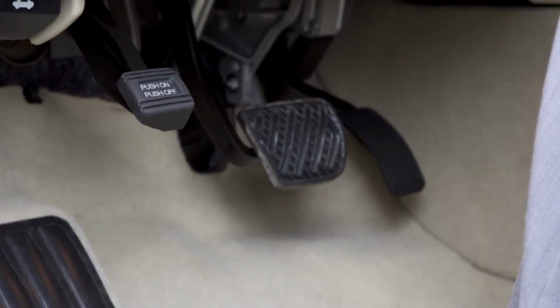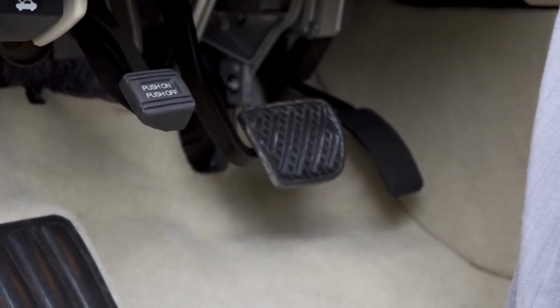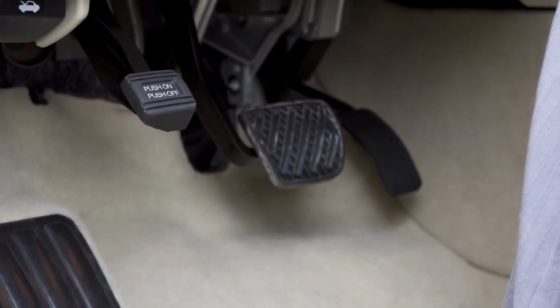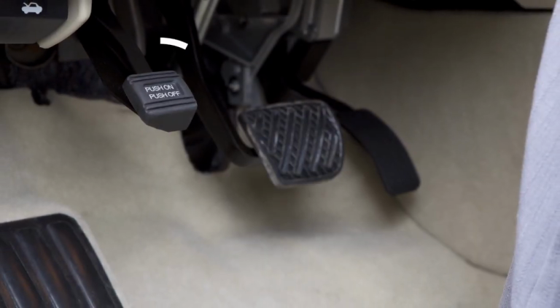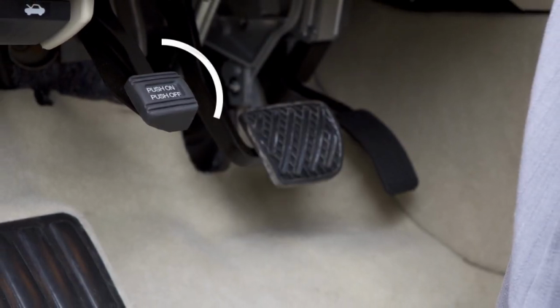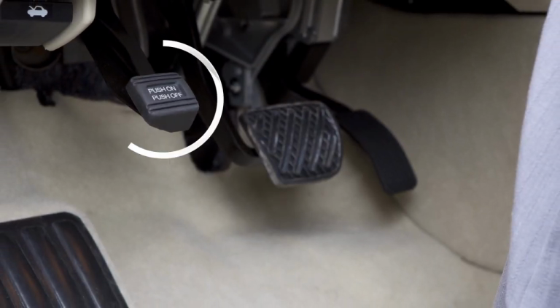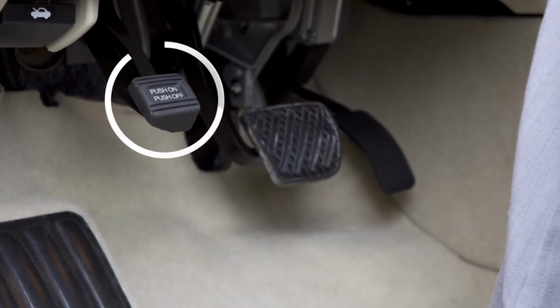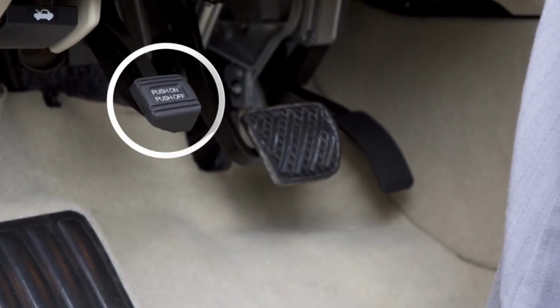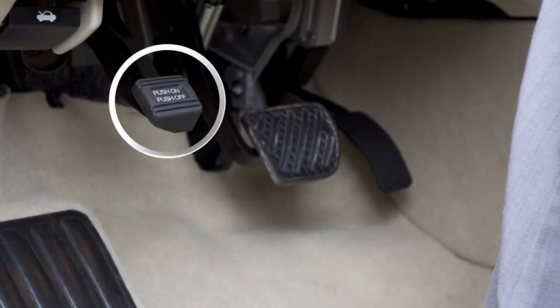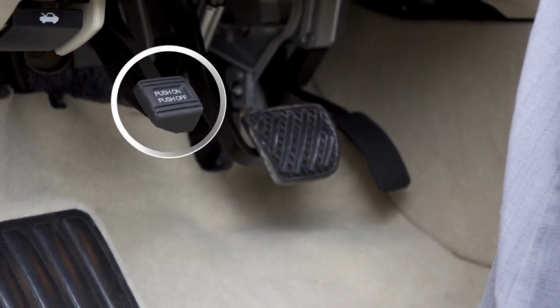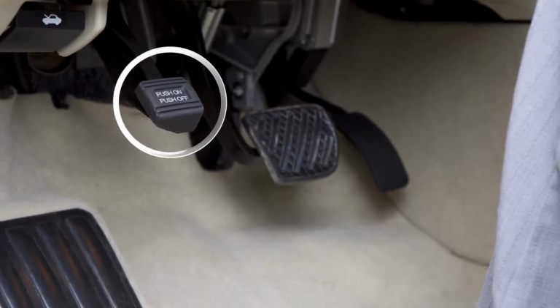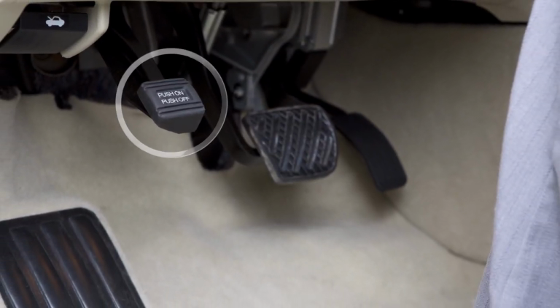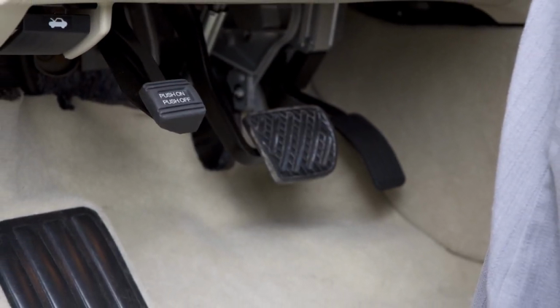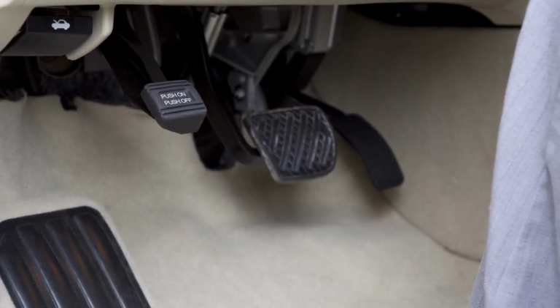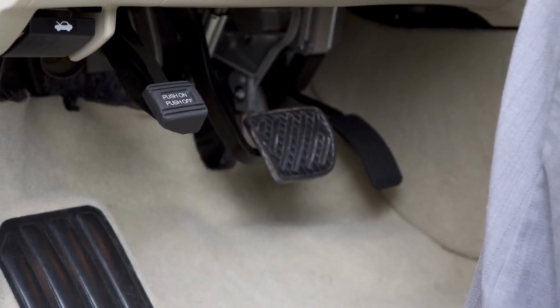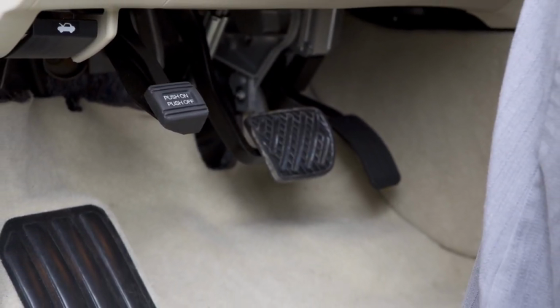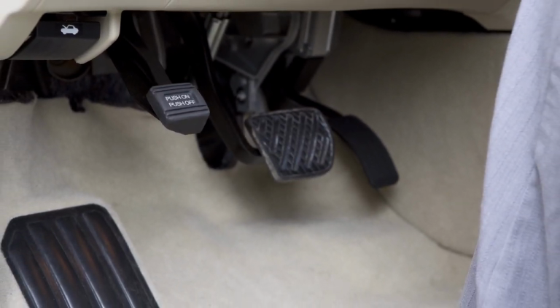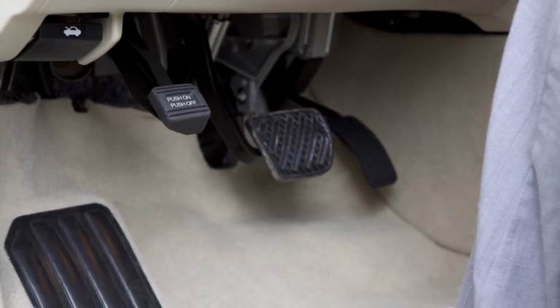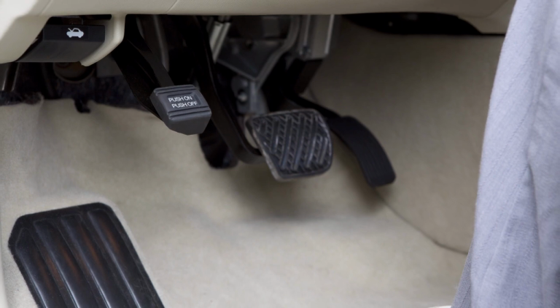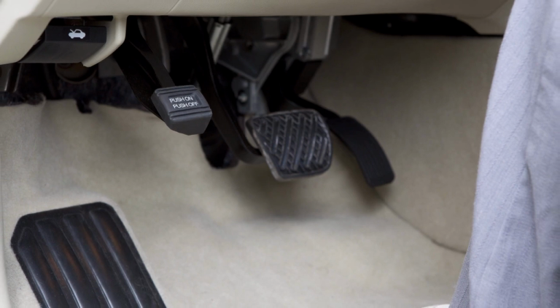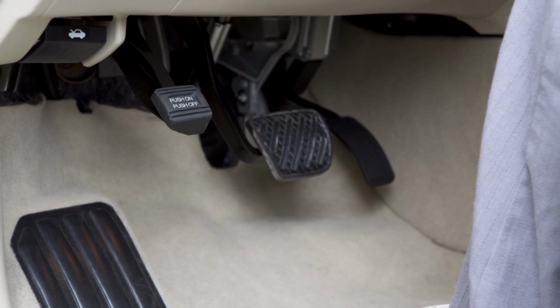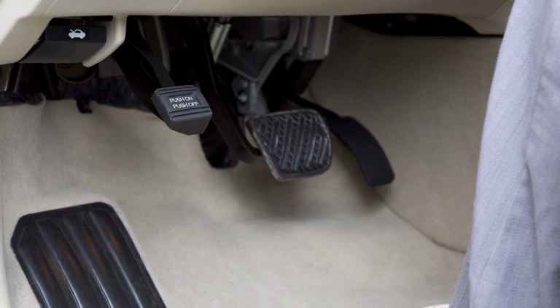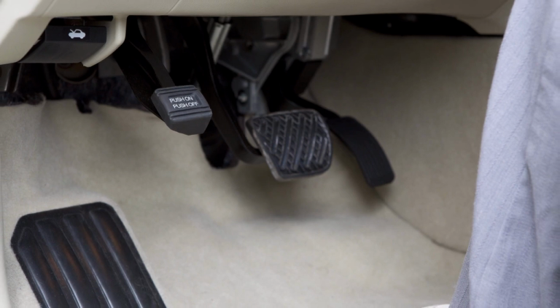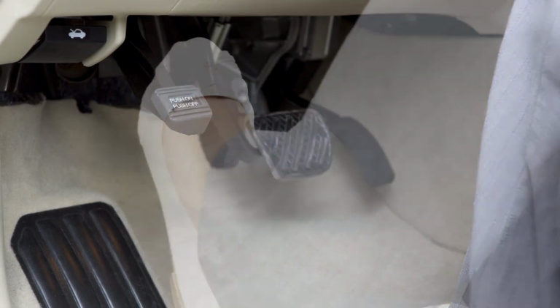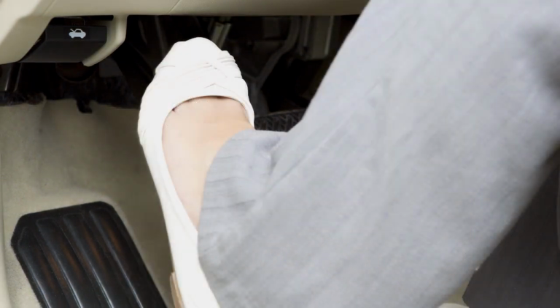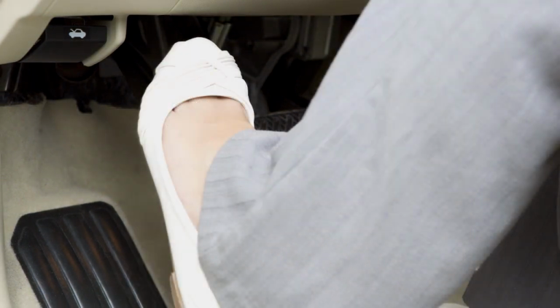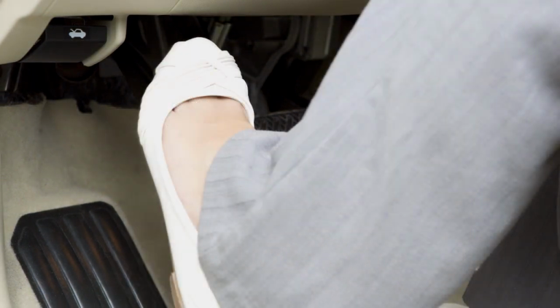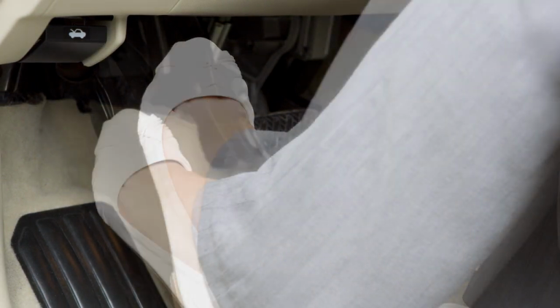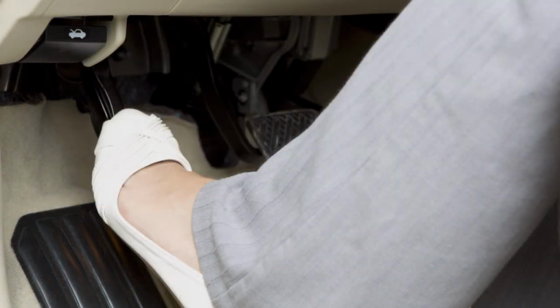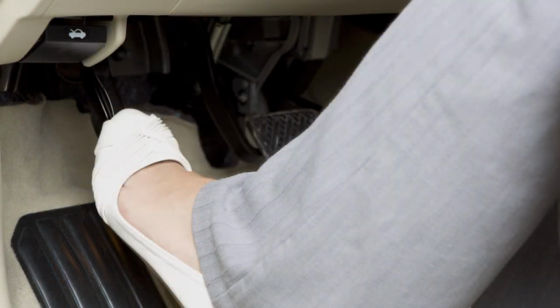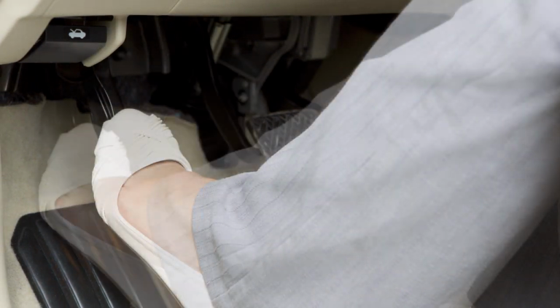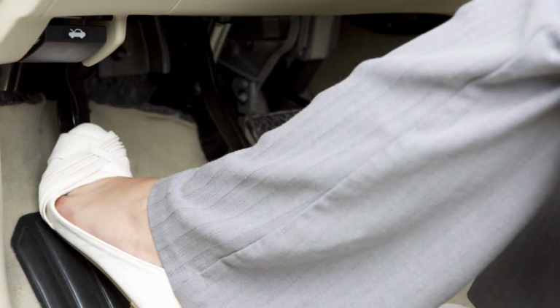Your vehicle has a parking brake to the left of the brake pedal. To apply the parking brake, fully depress this pedal.